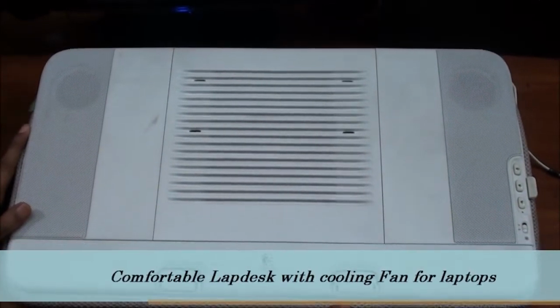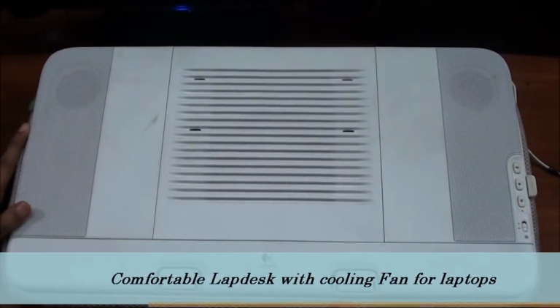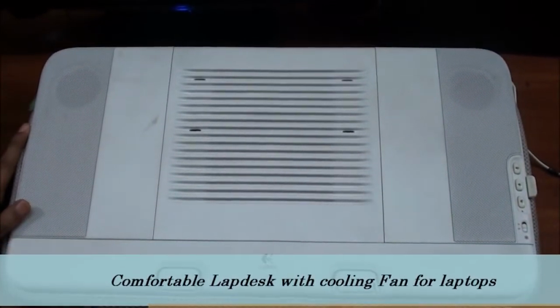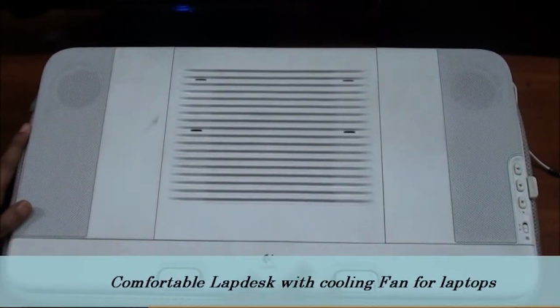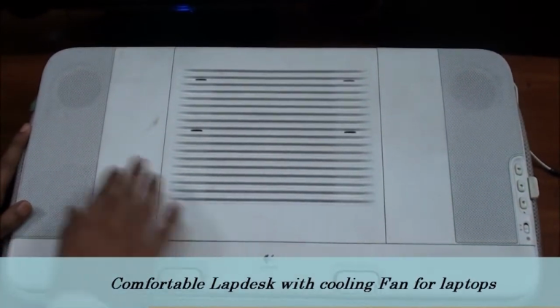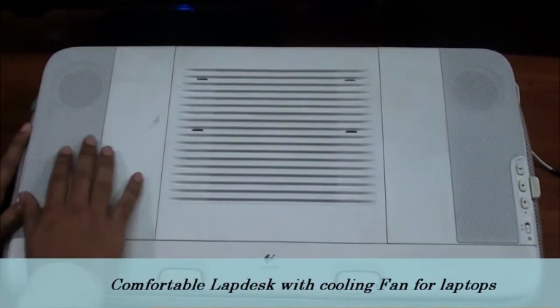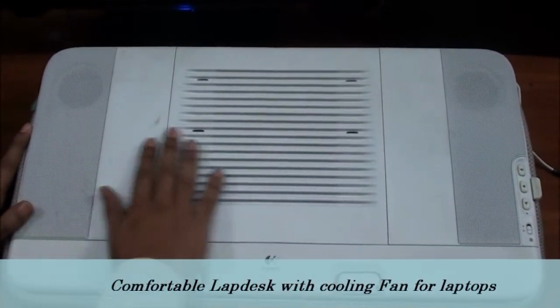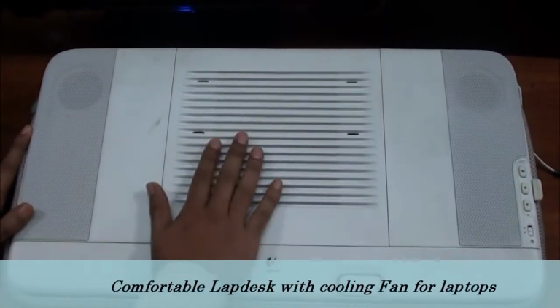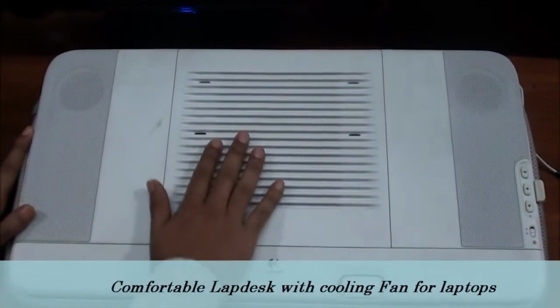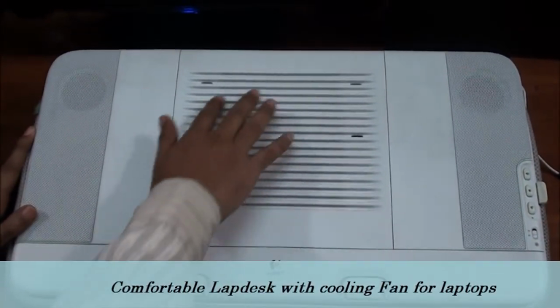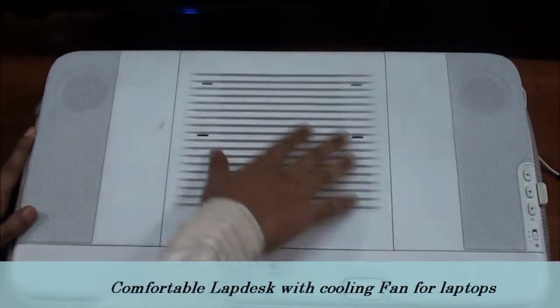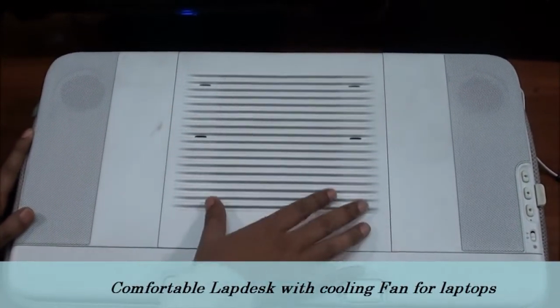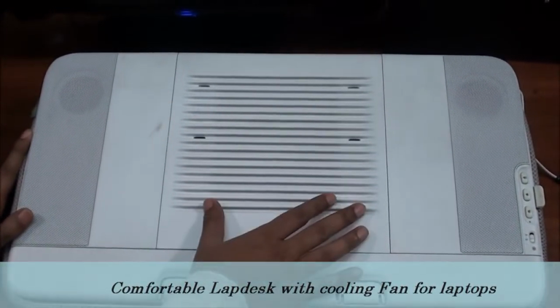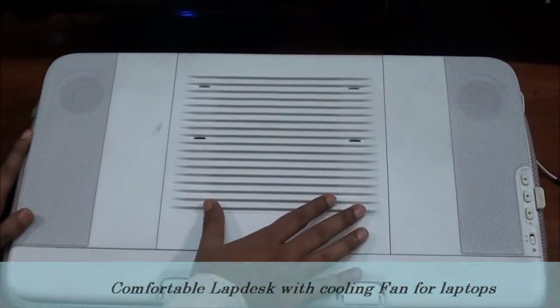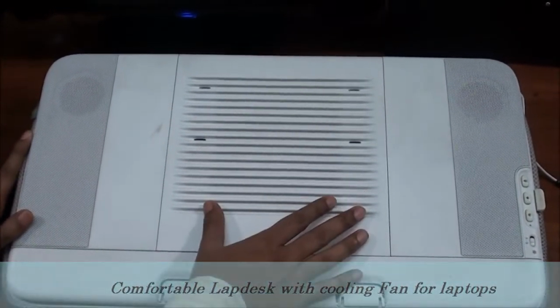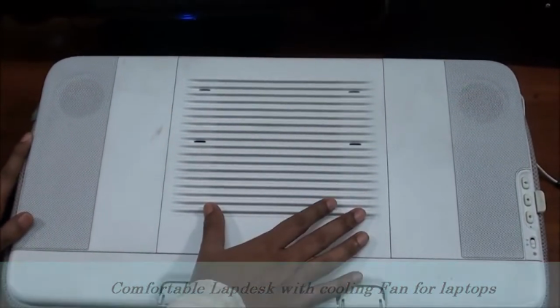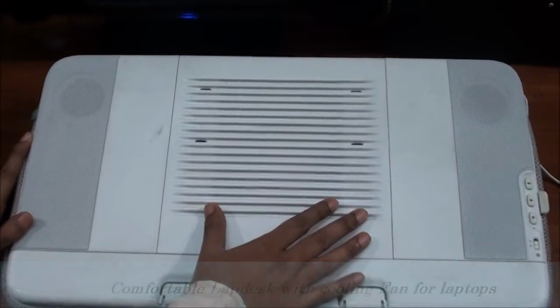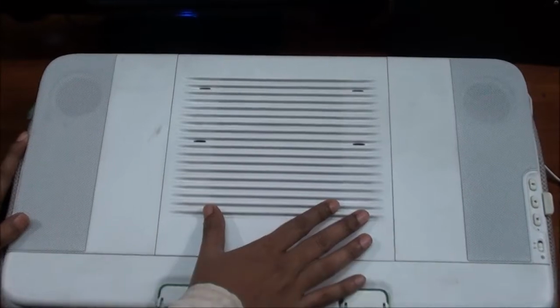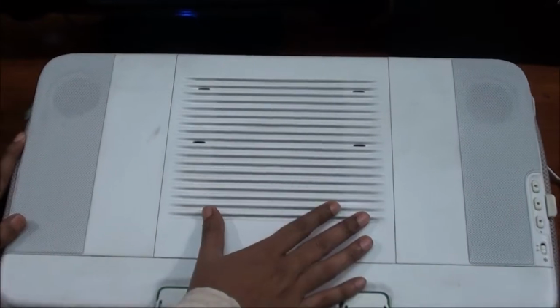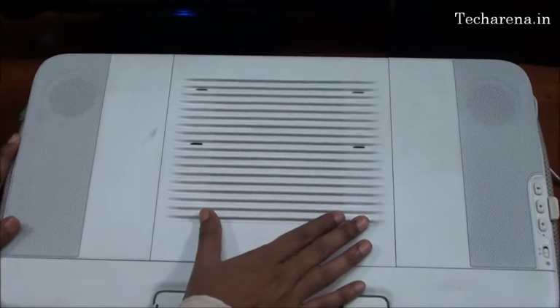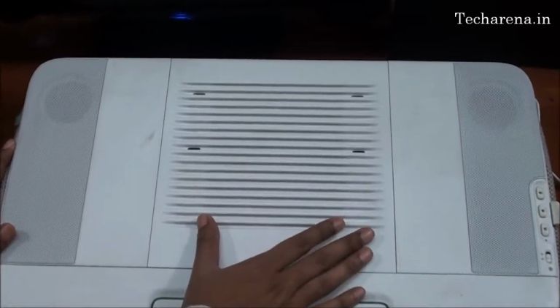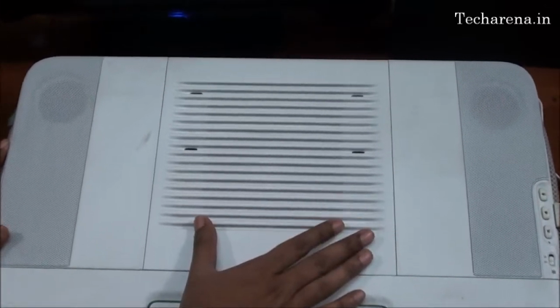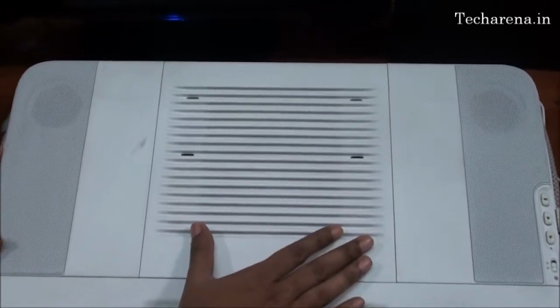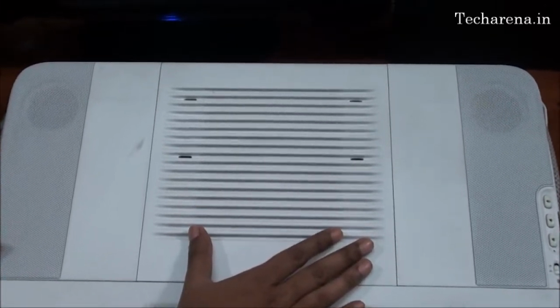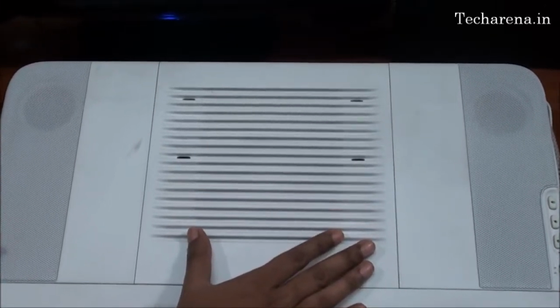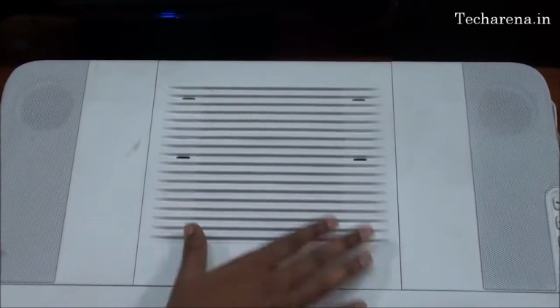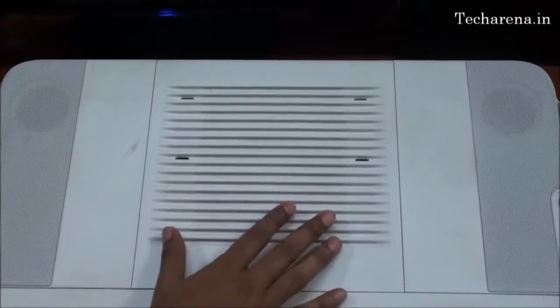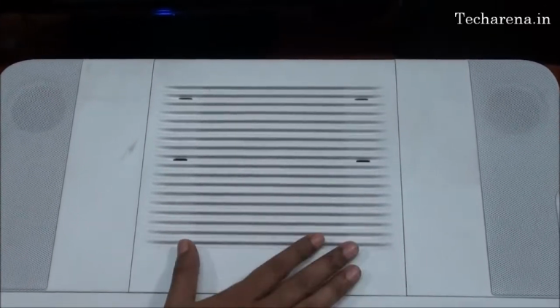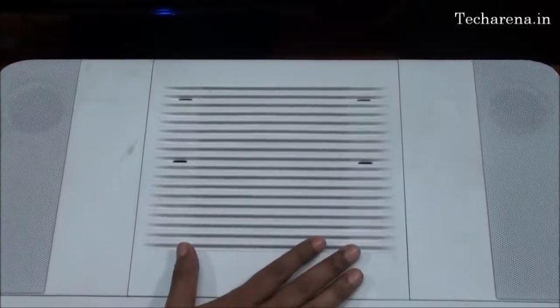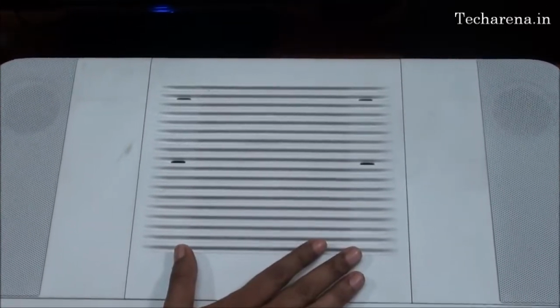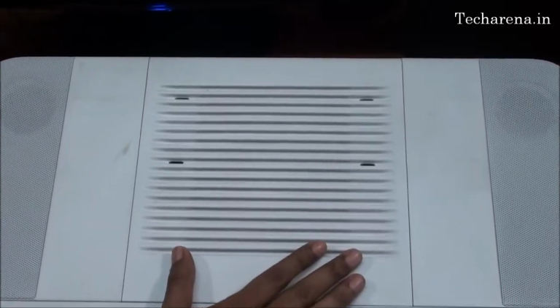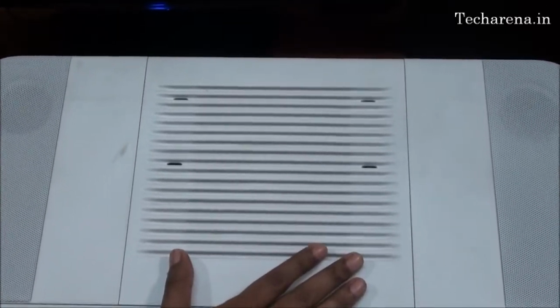The top platform is white and has a fan in the center. The fan tries to provide maximum air ventilation. There is no noise at all while using it.